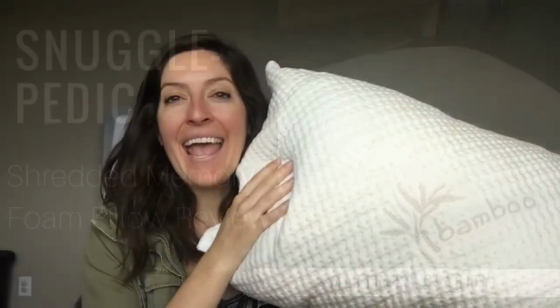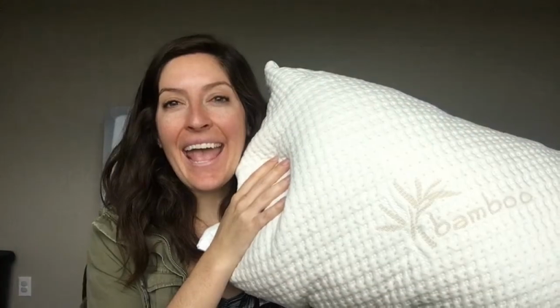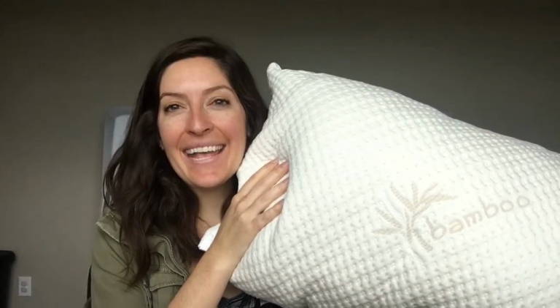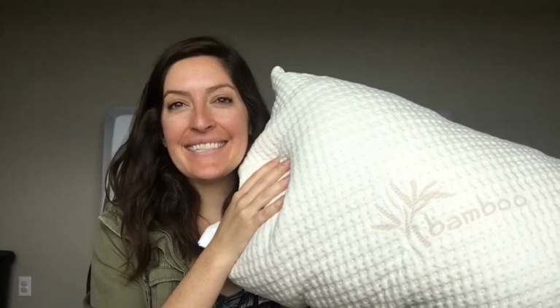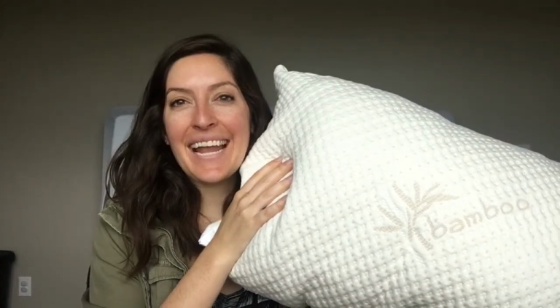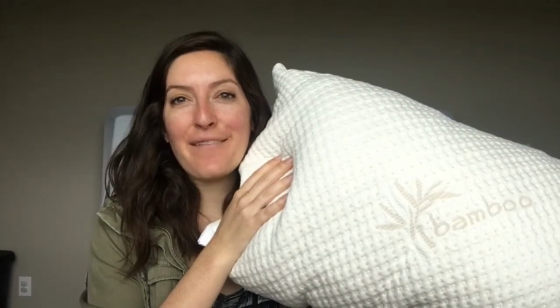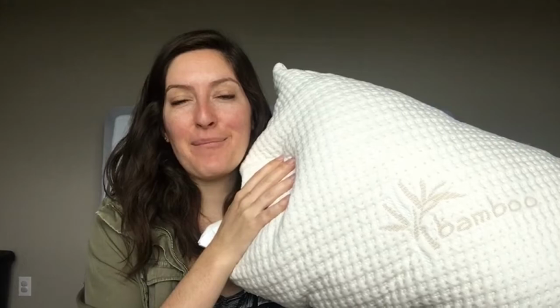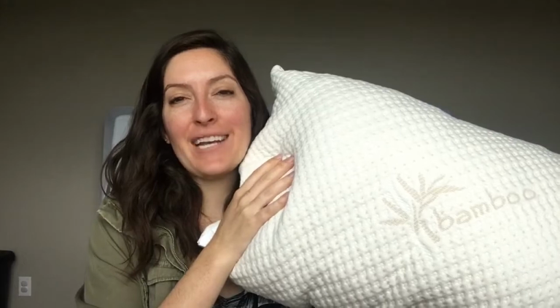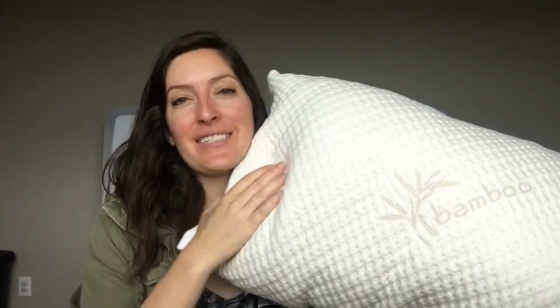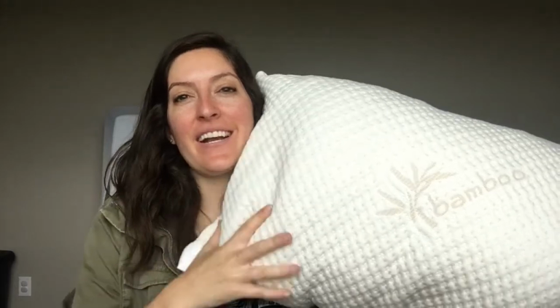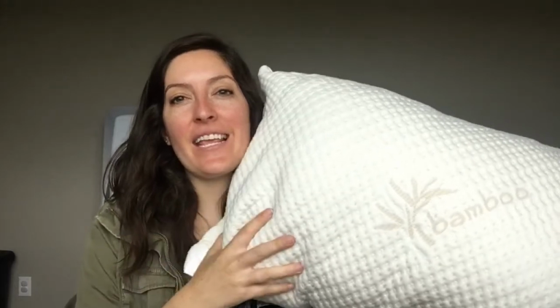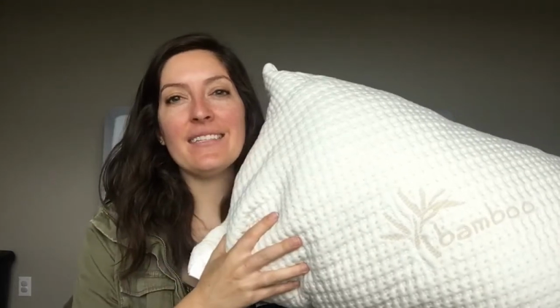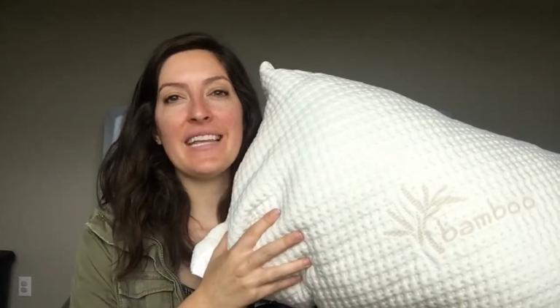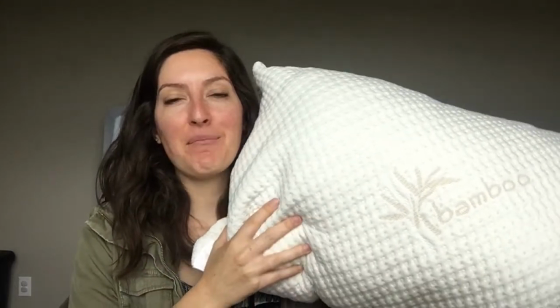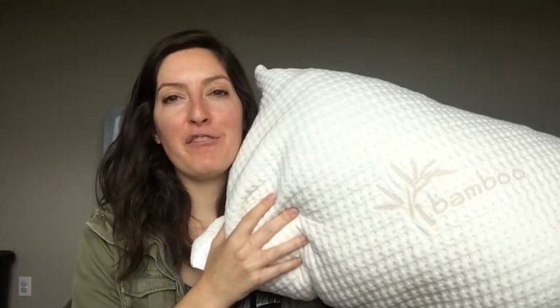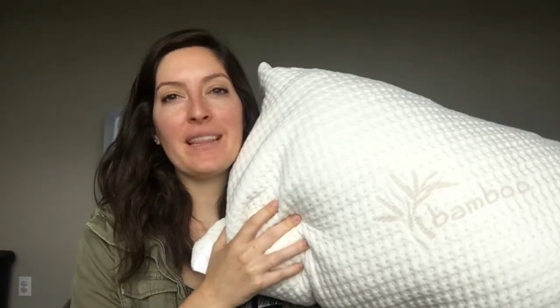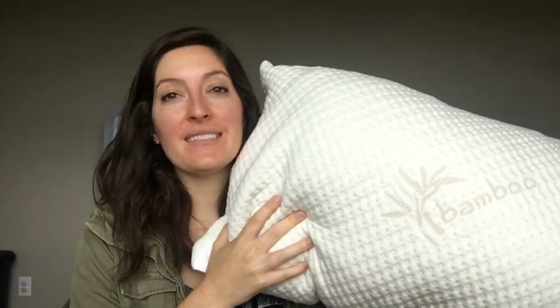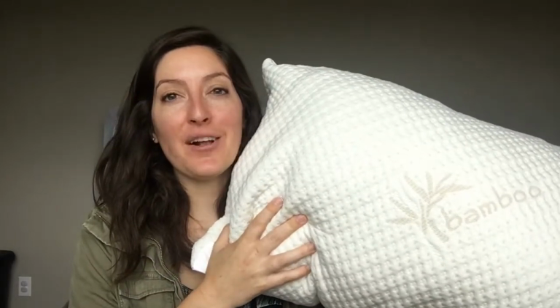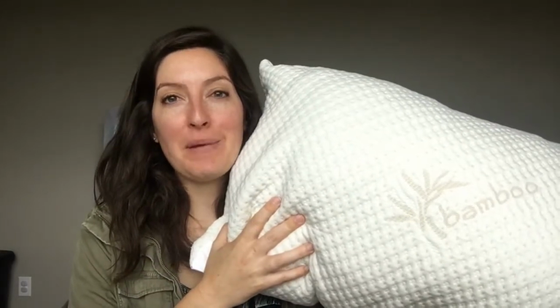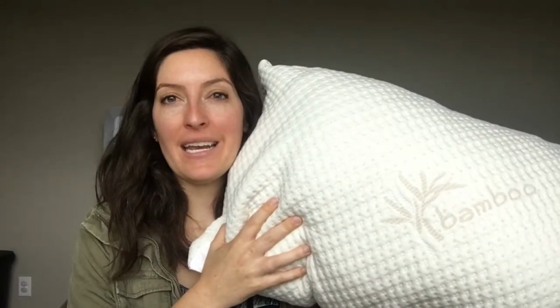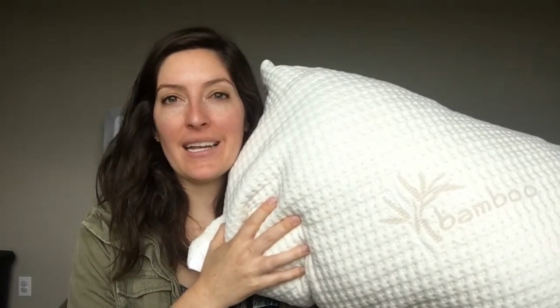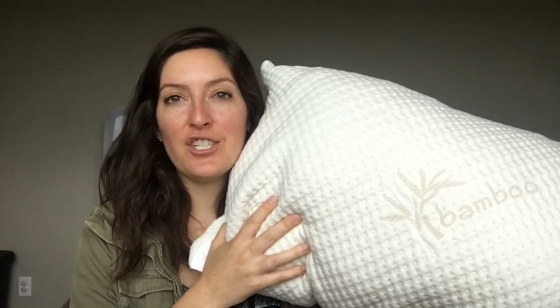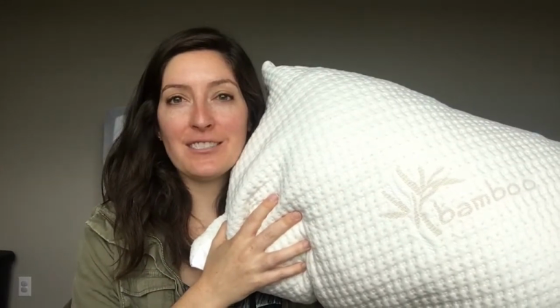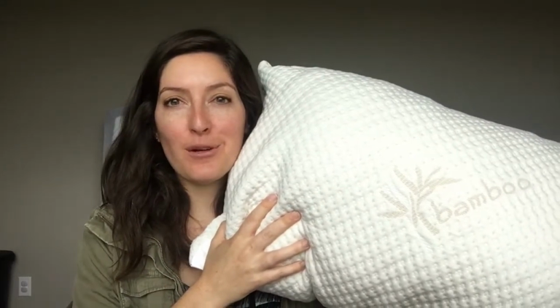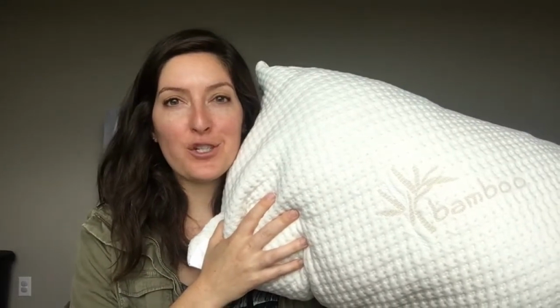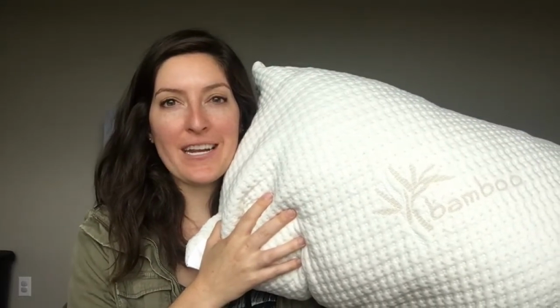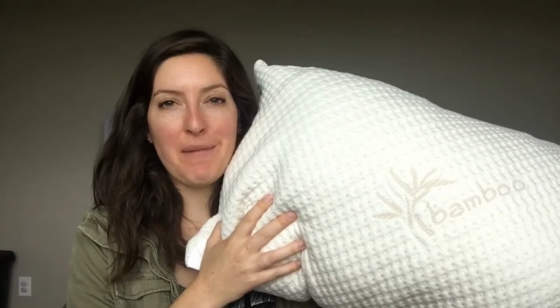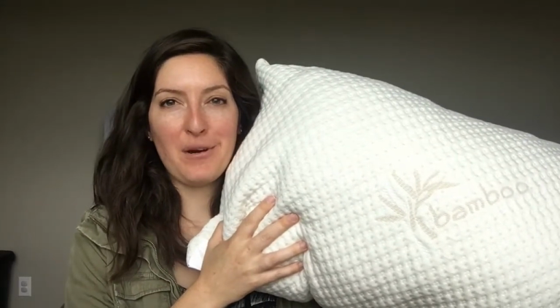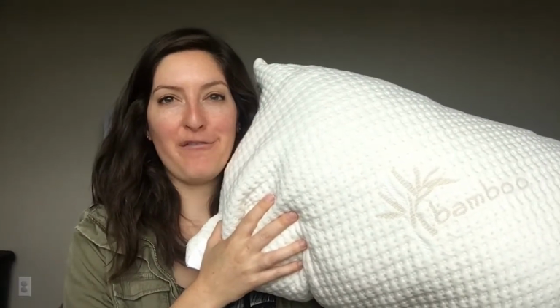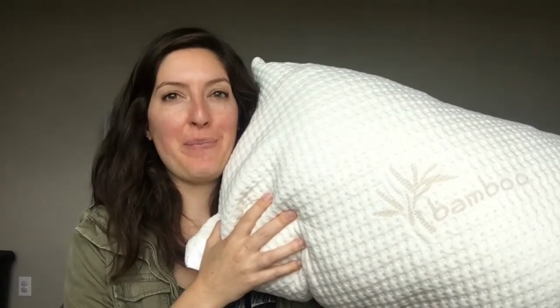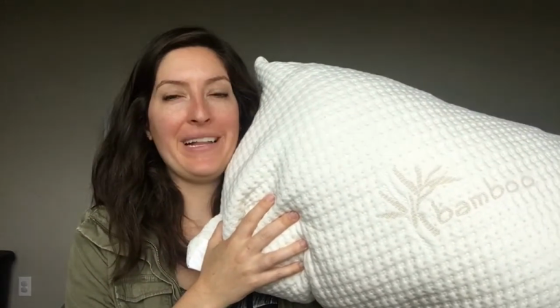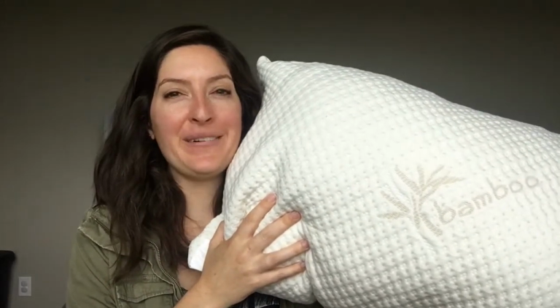Hey, it's Katie from Mattress Clarity. Today I'm reviewing the Snugglepedic Adjustable Shredded Memory Foam Pillow.